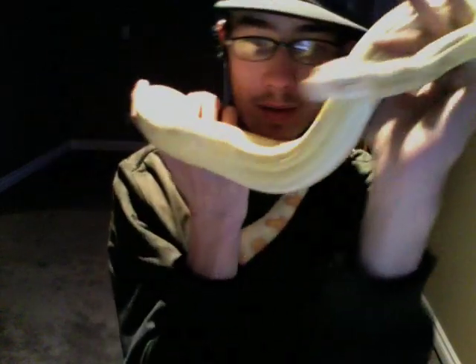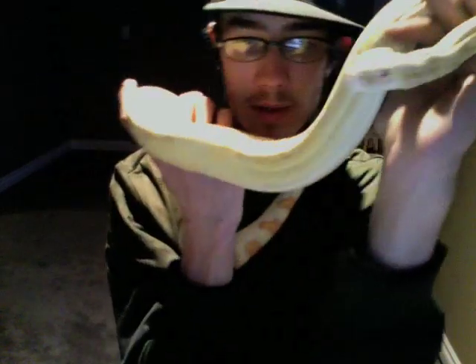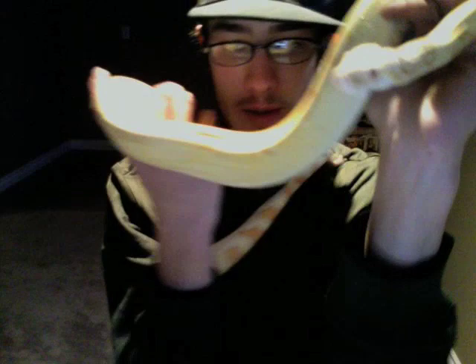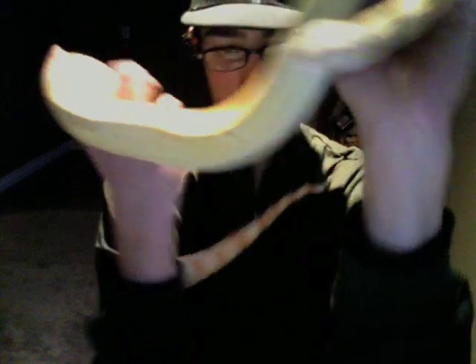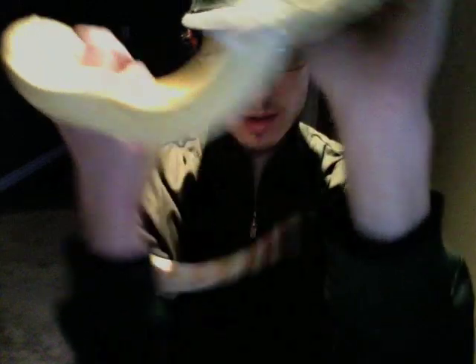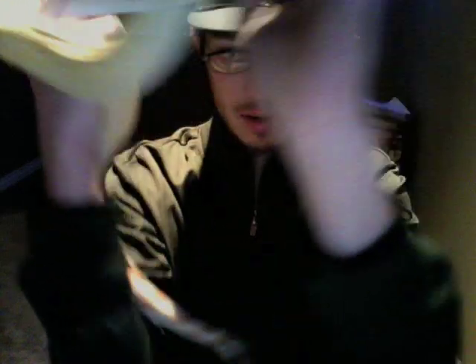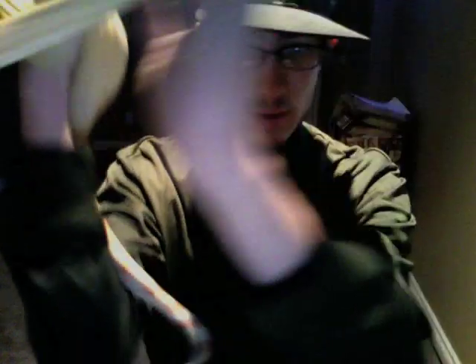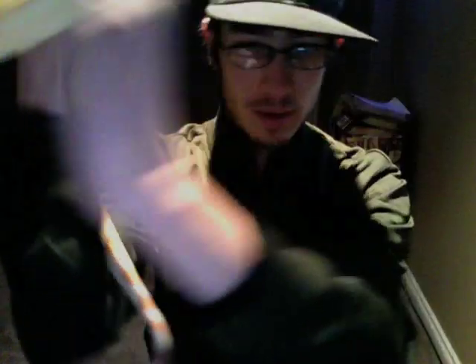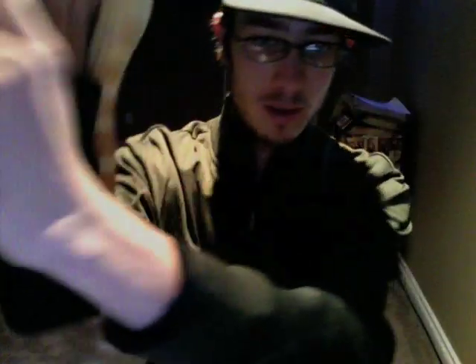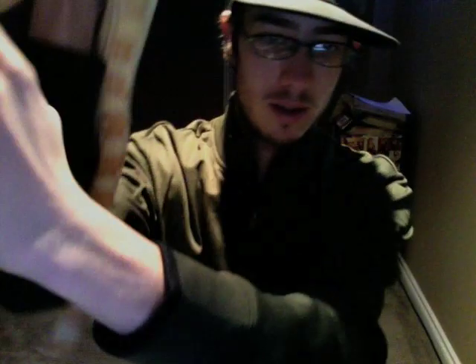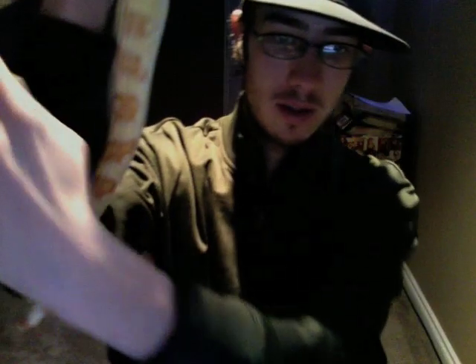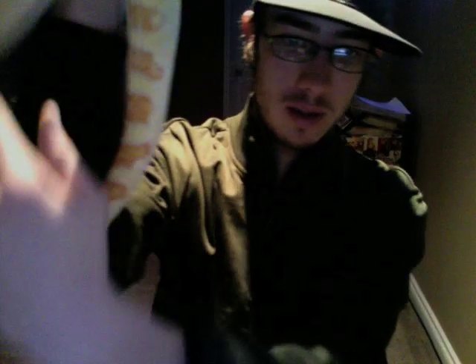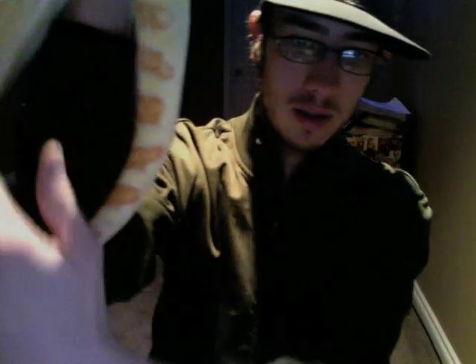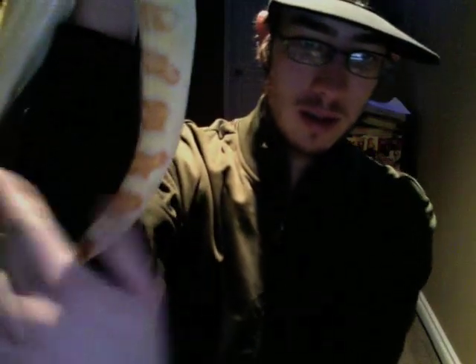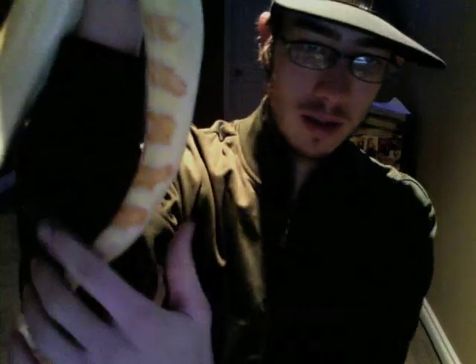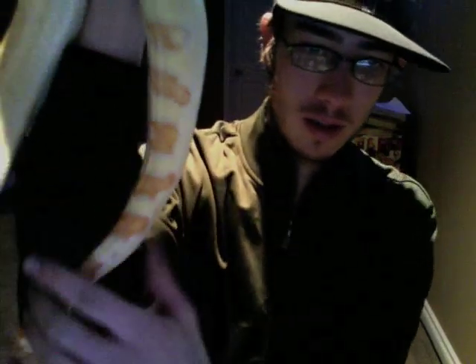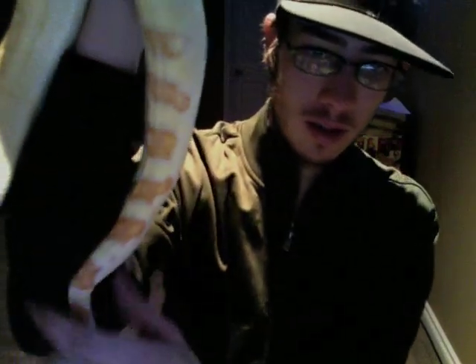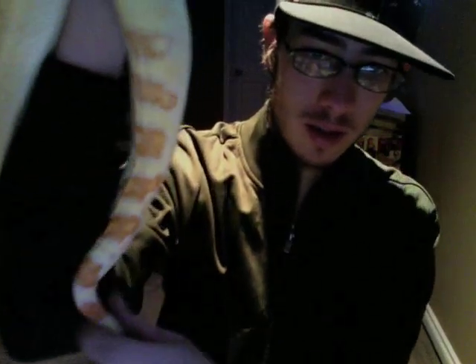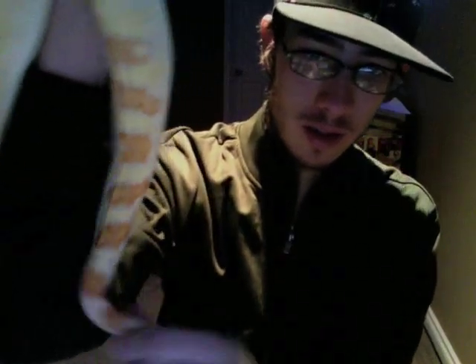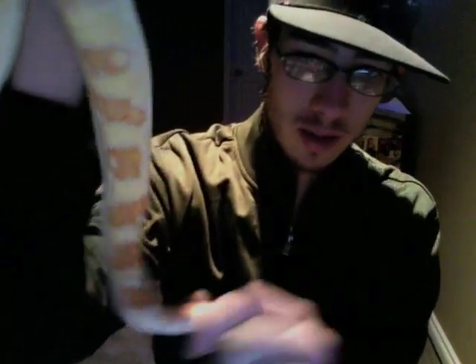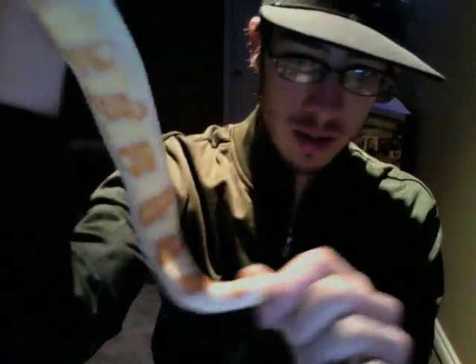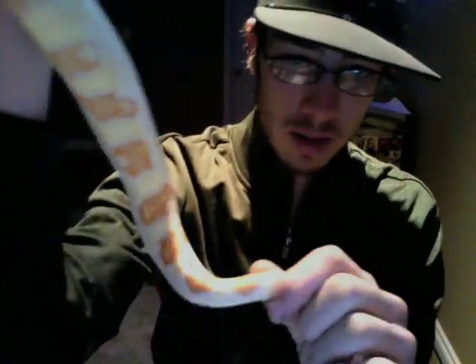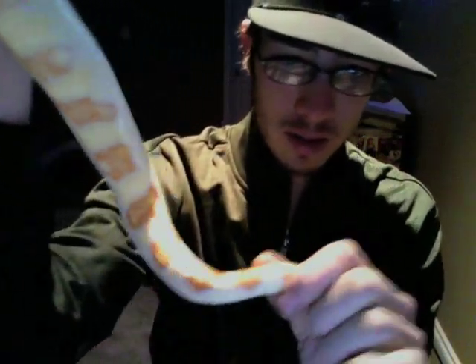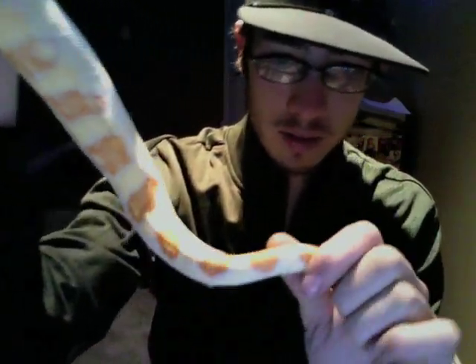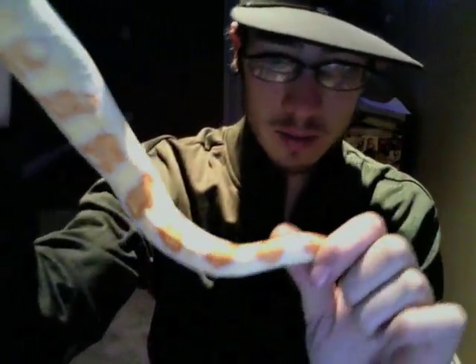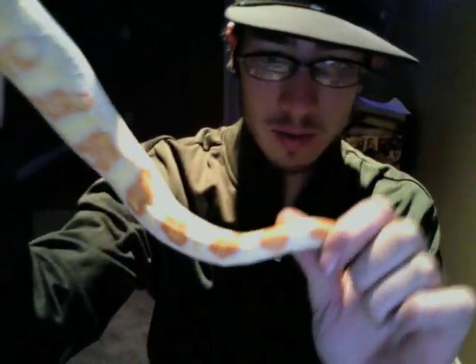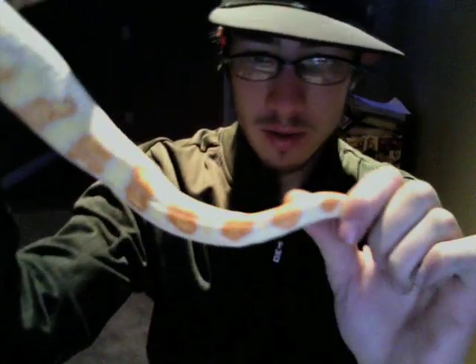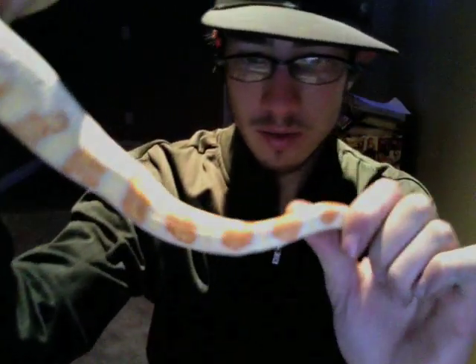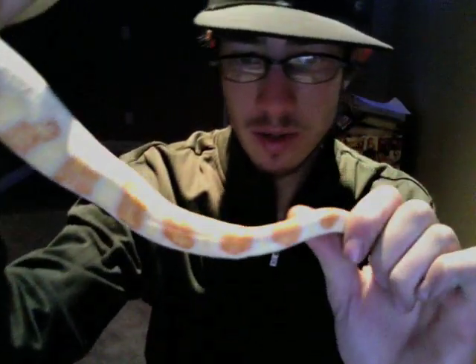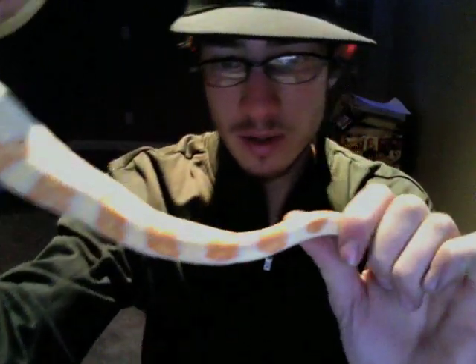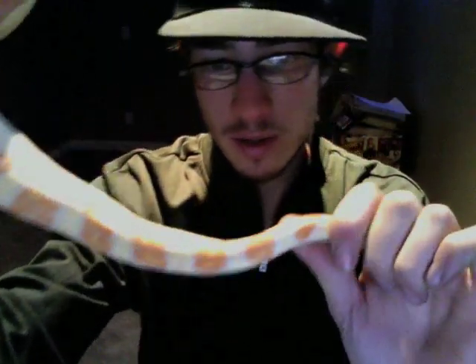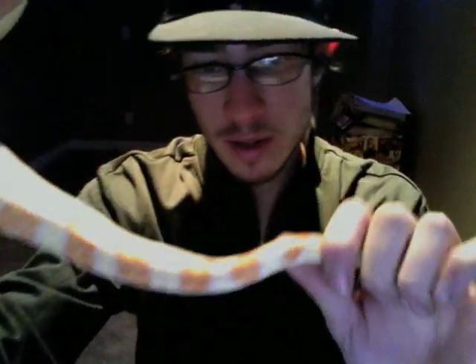And then here's his tail — some gorgeous reds in there.